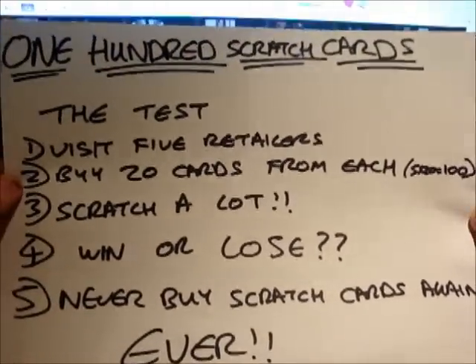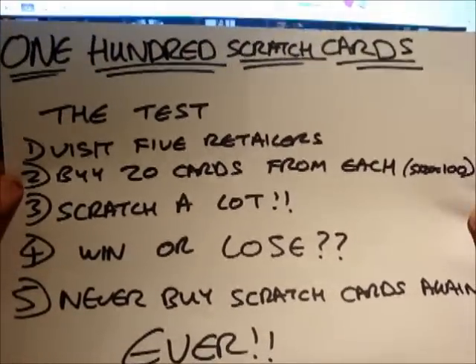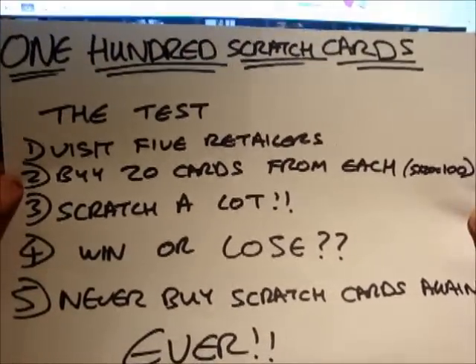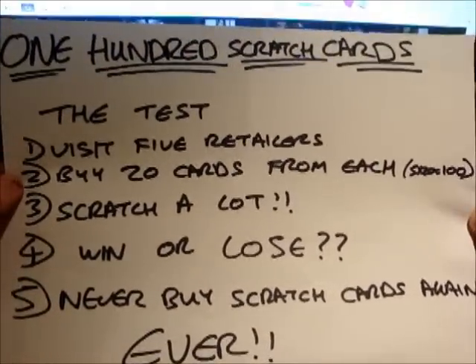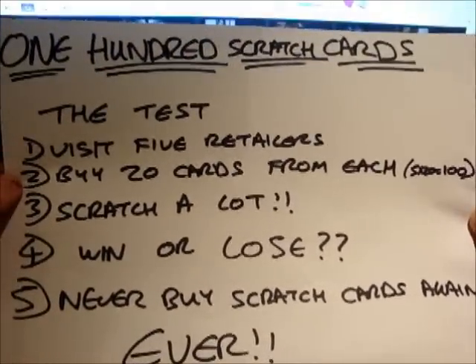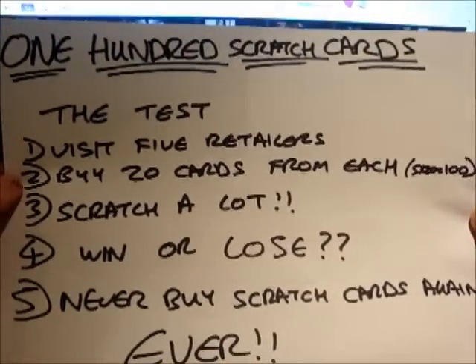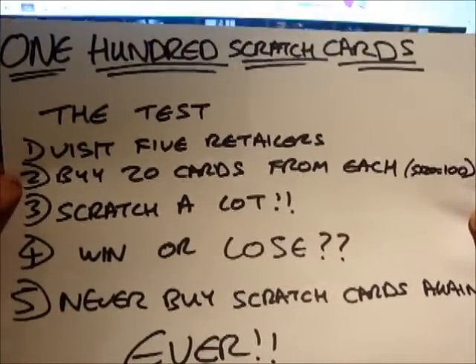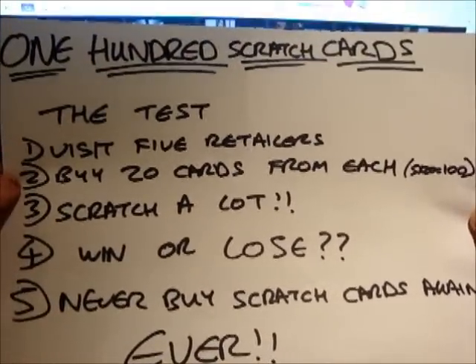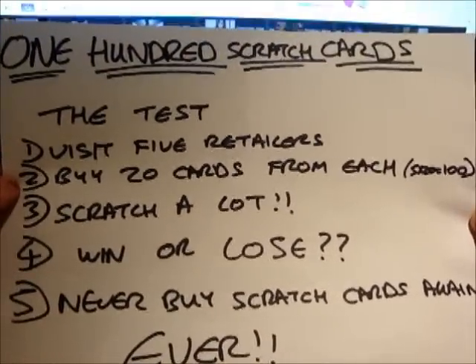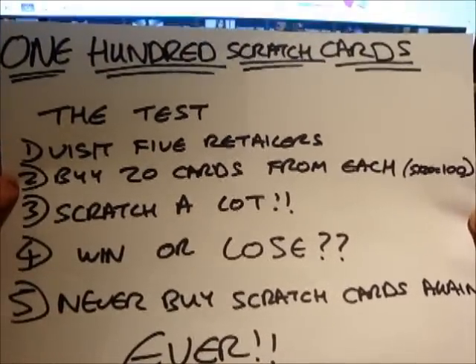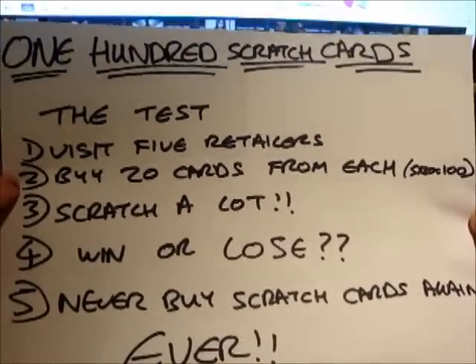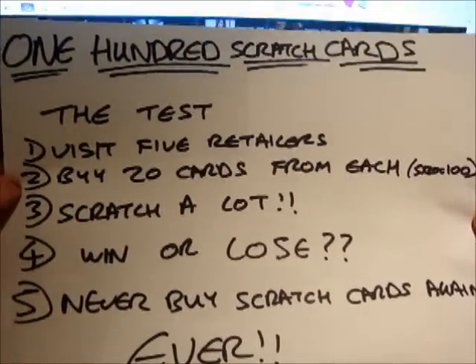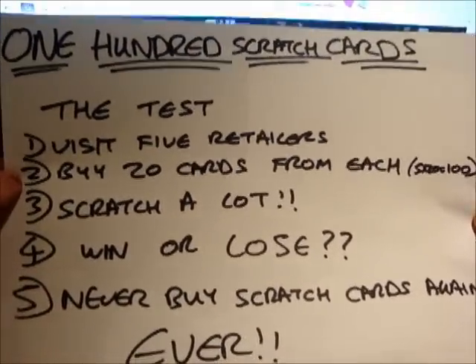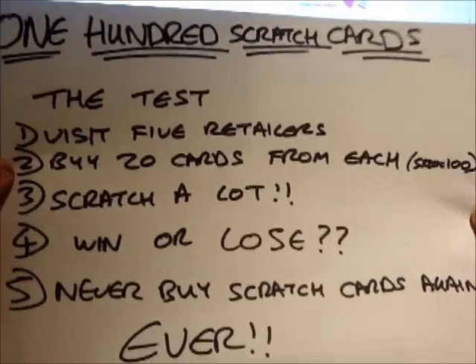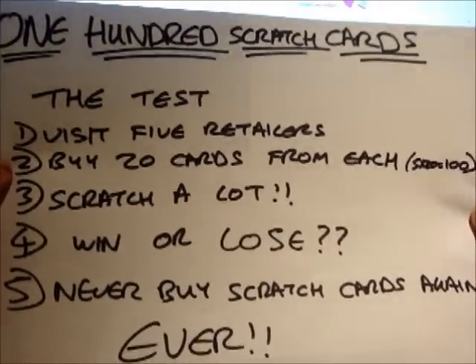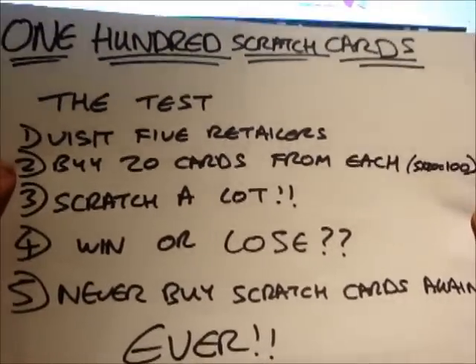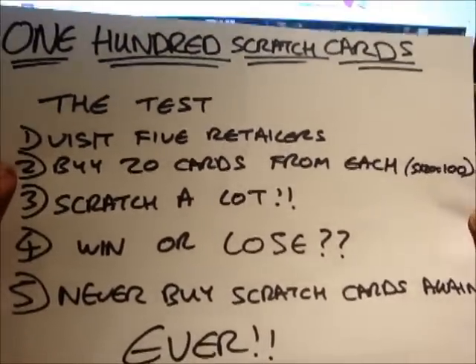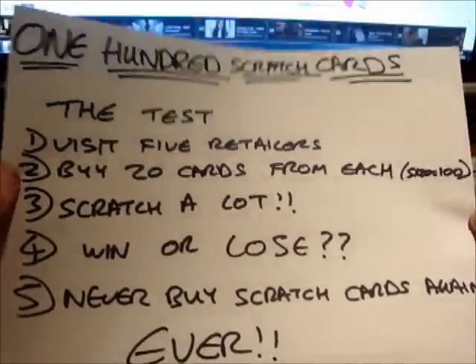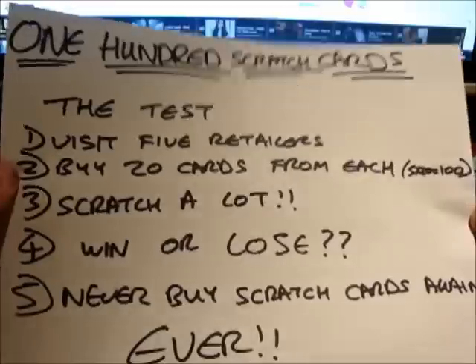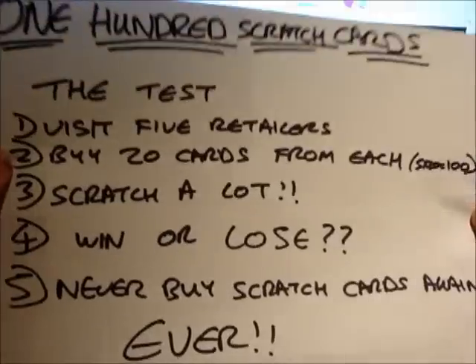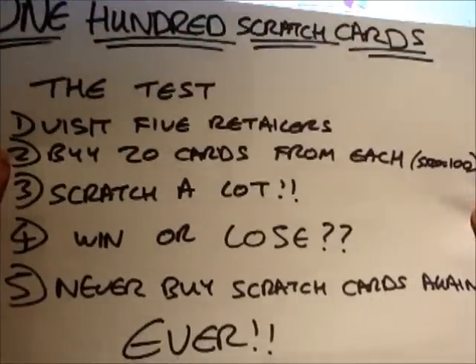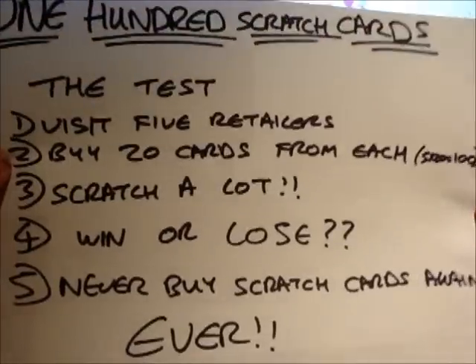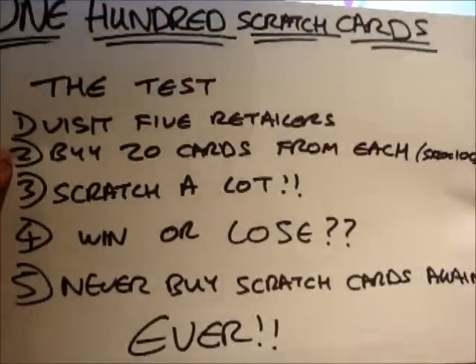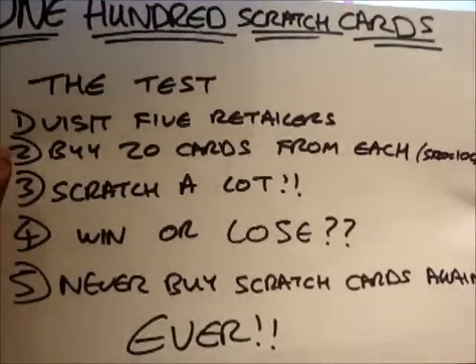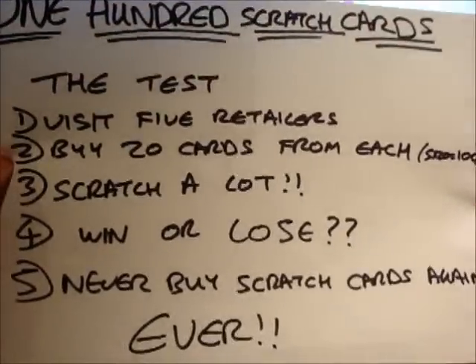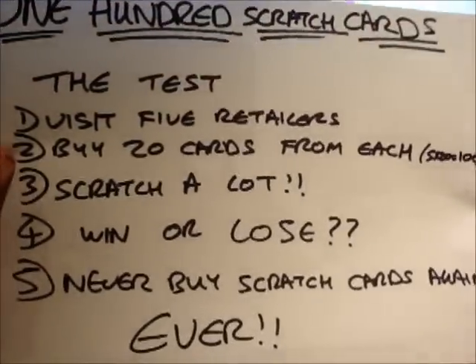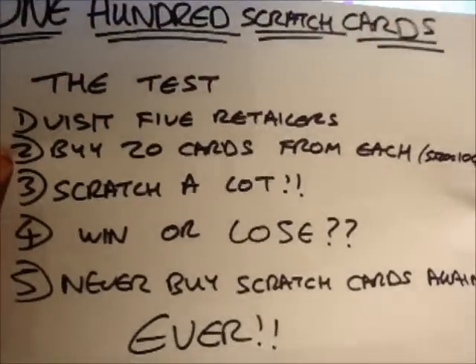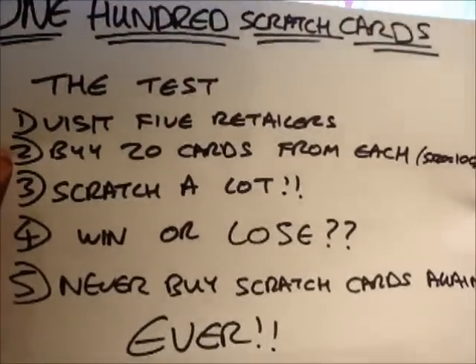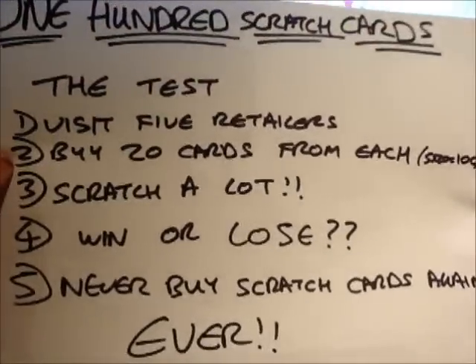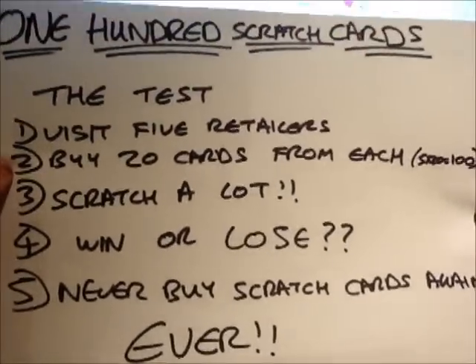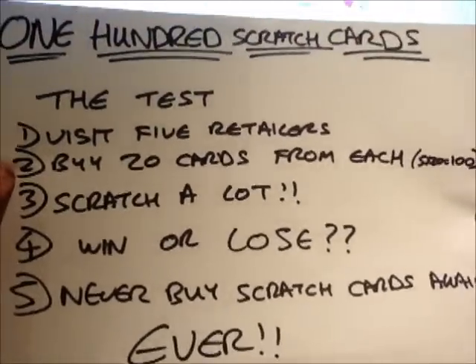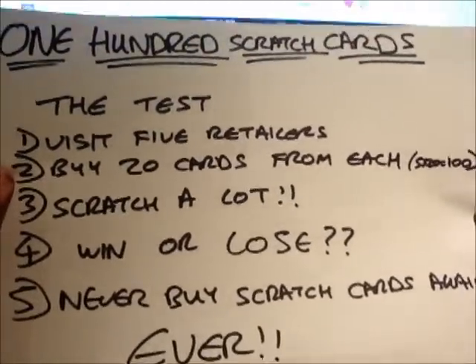So even if you earn £100,000, you should never buy scratch cards ever again because you've spent £100 all in one go.